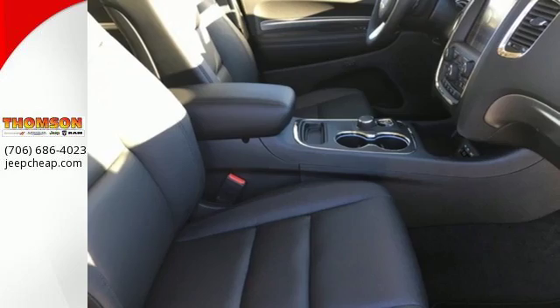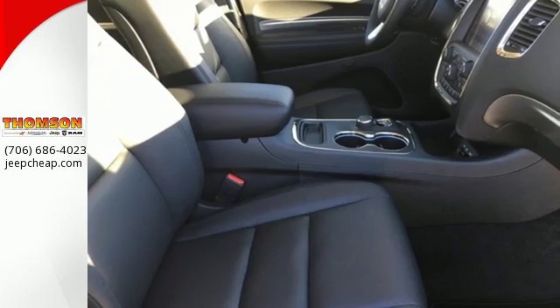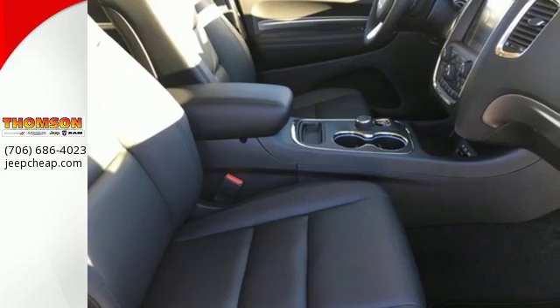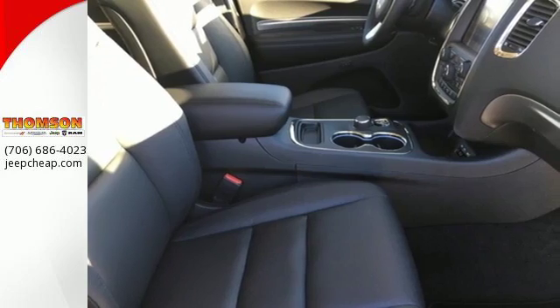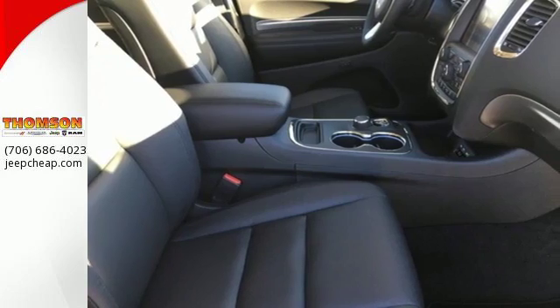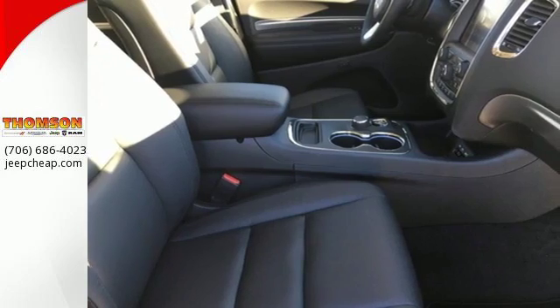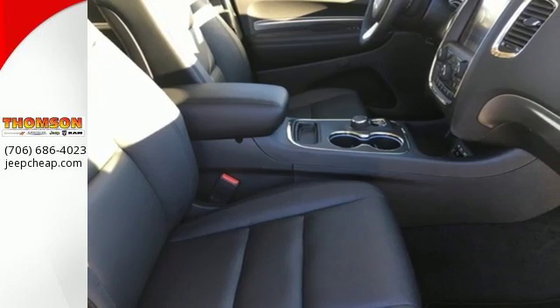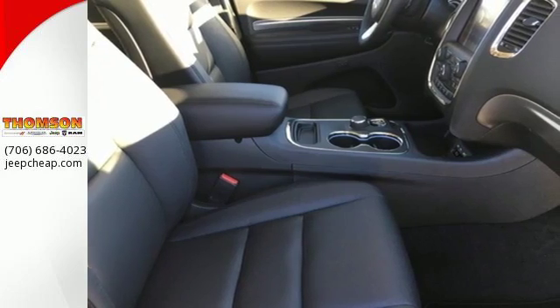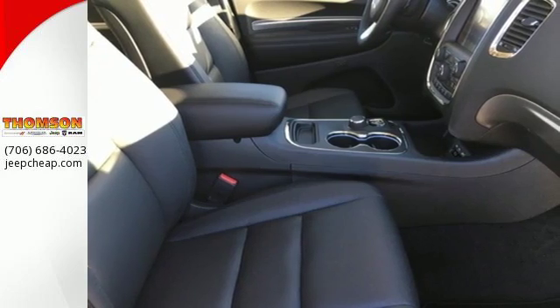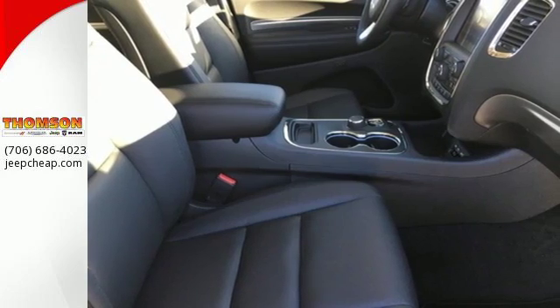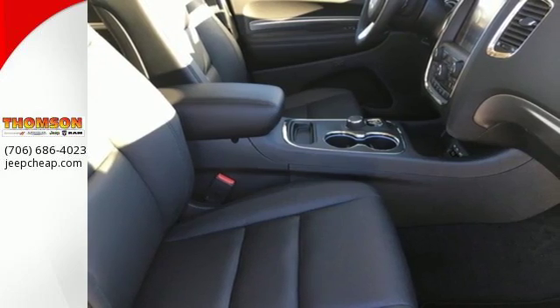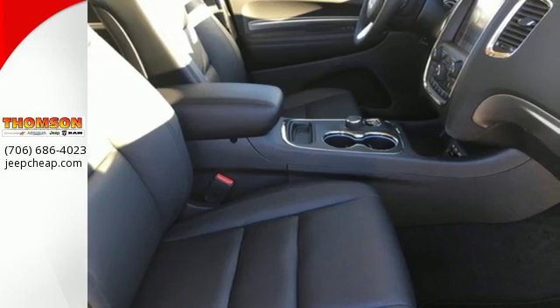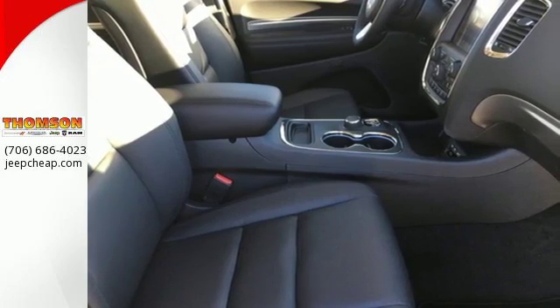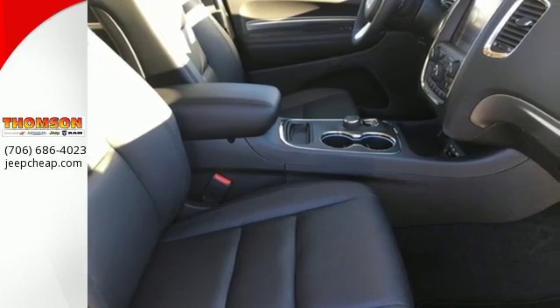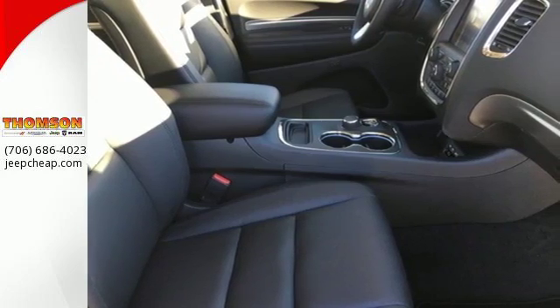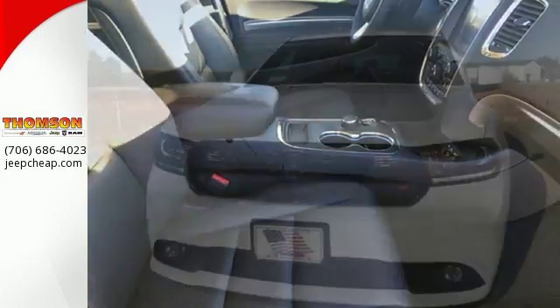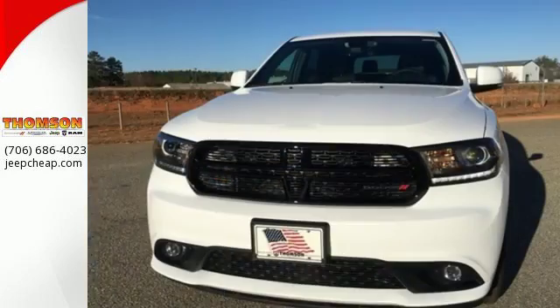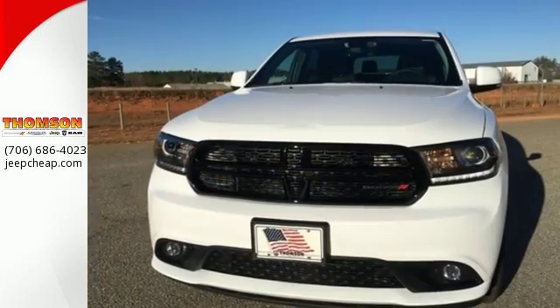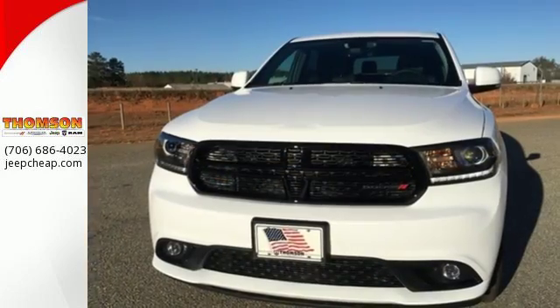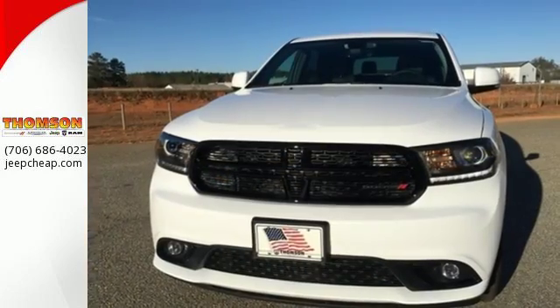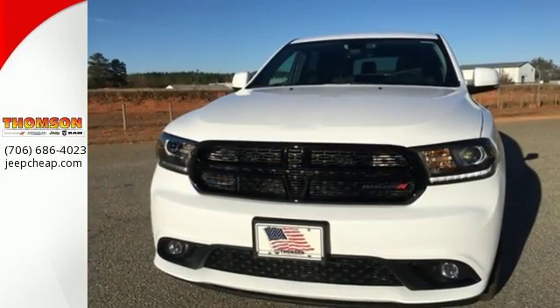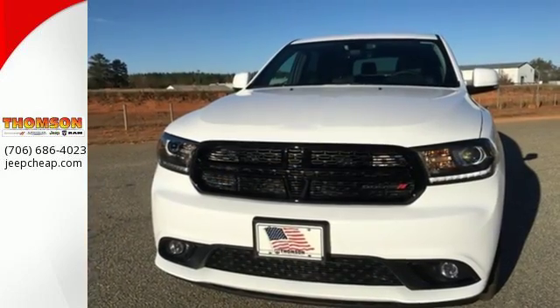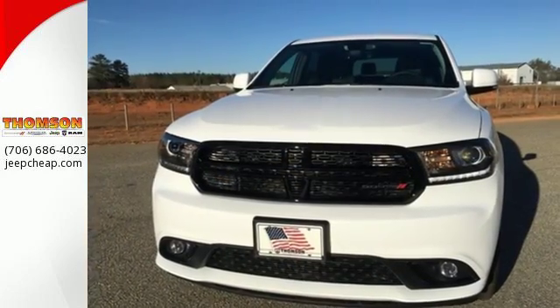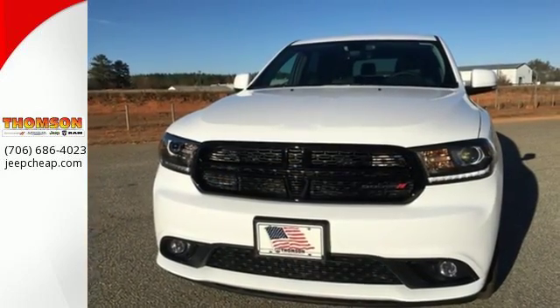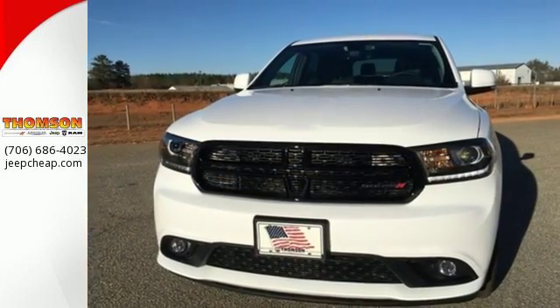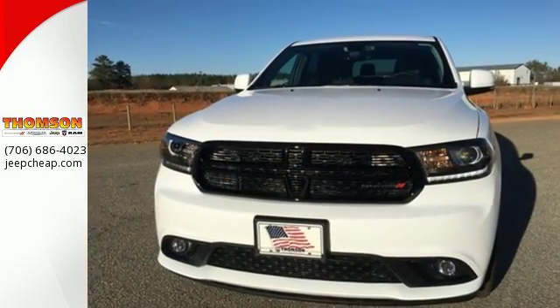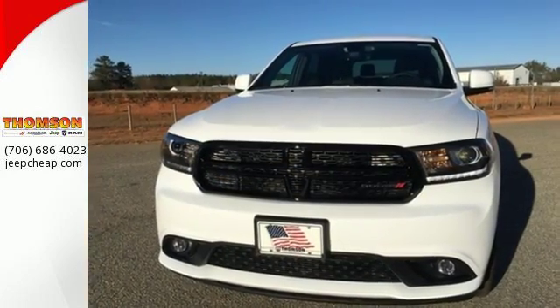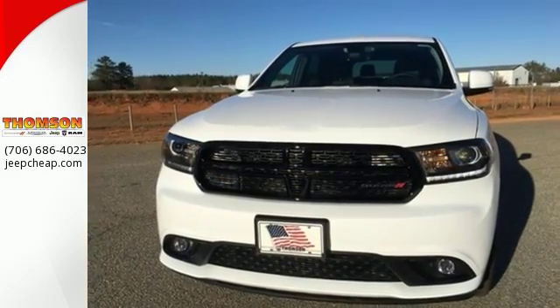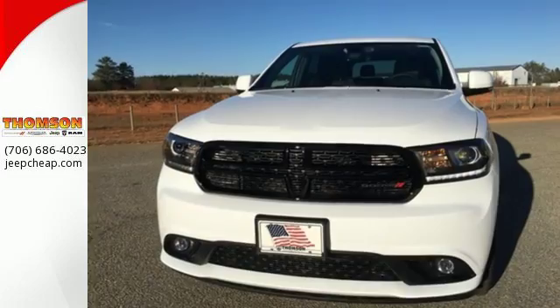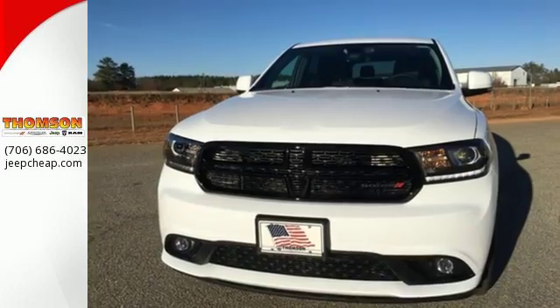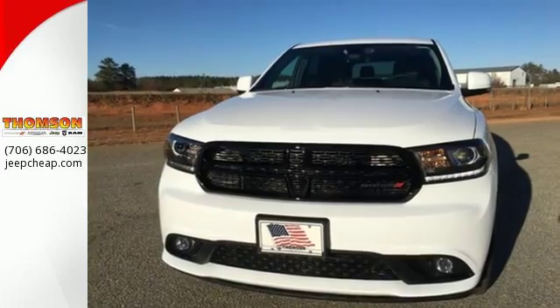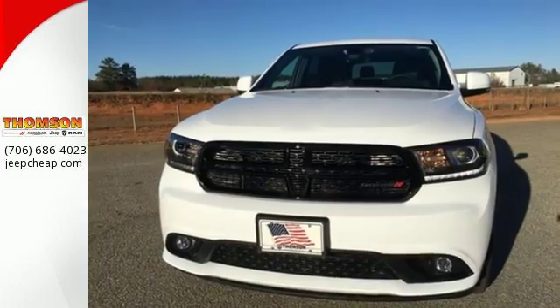You no longer have to choose between style and power. It's all in the Durango. Stop by for a test drive today.